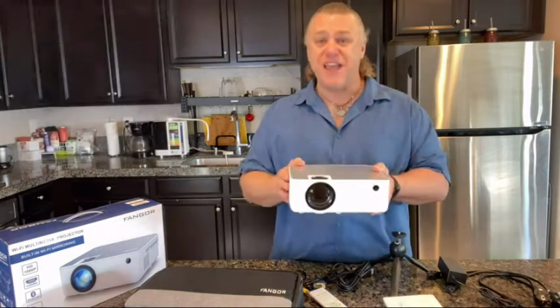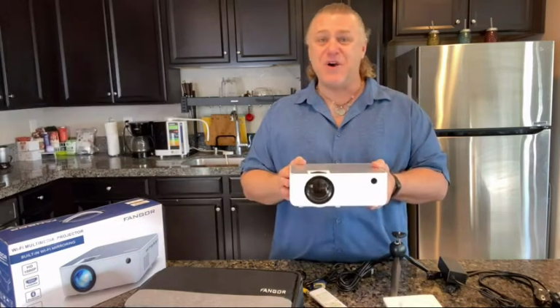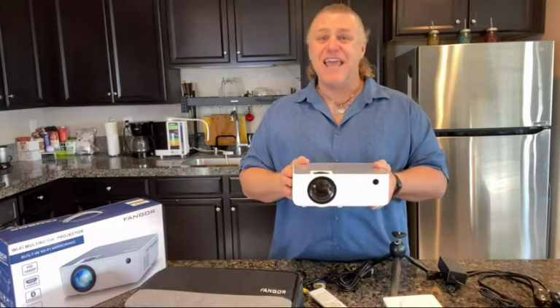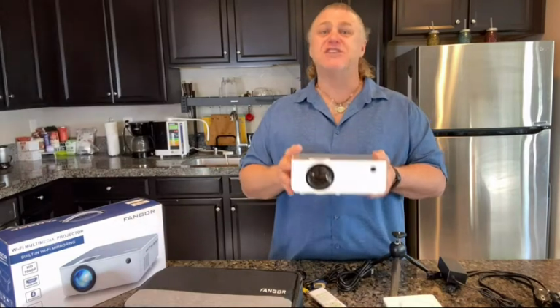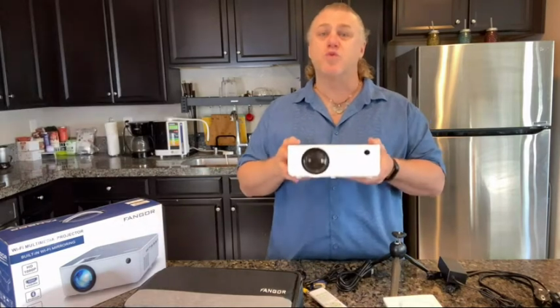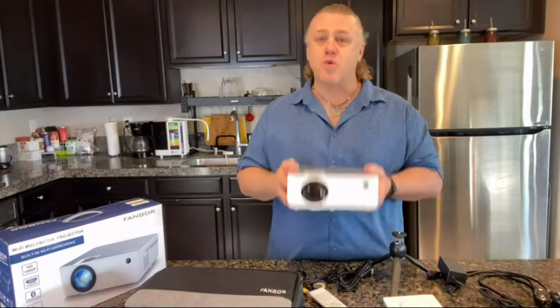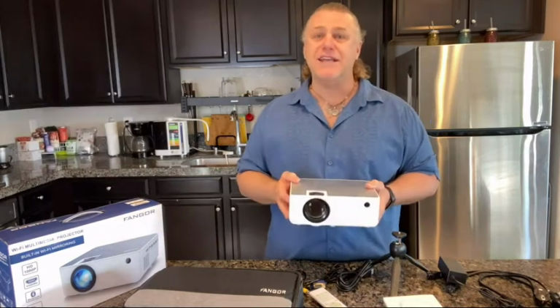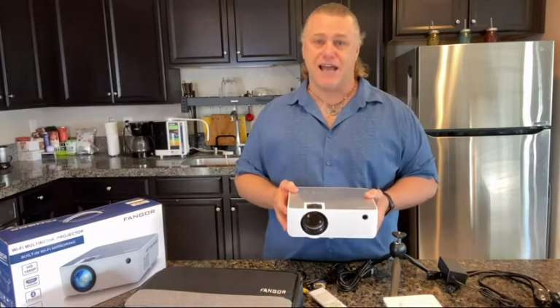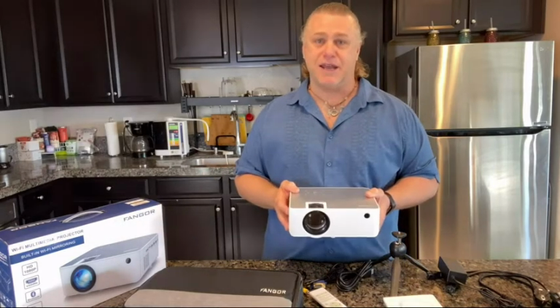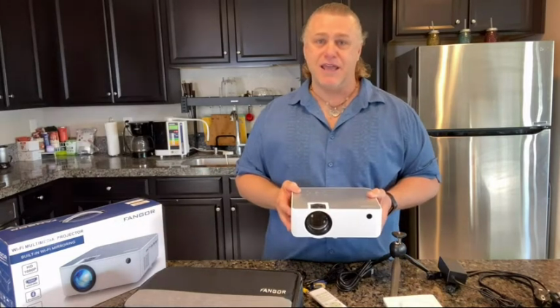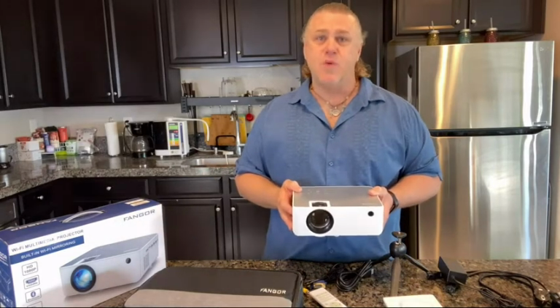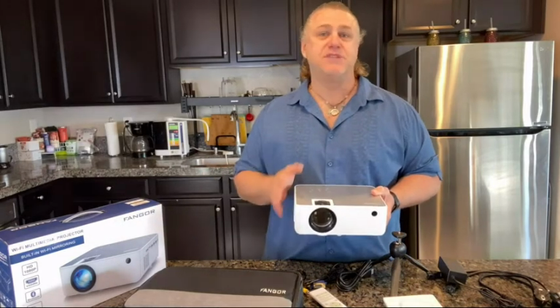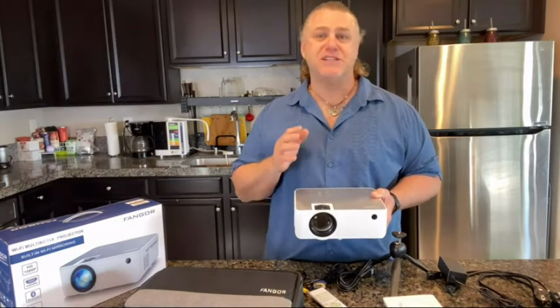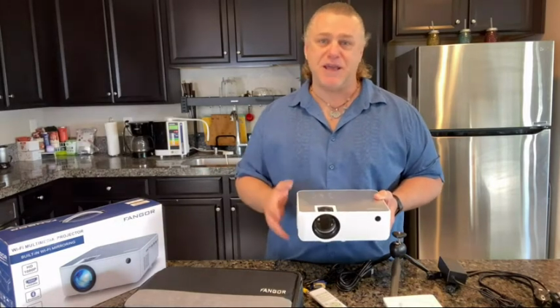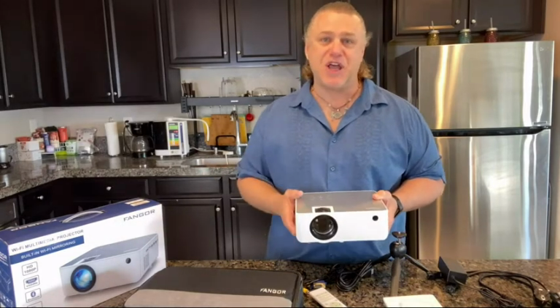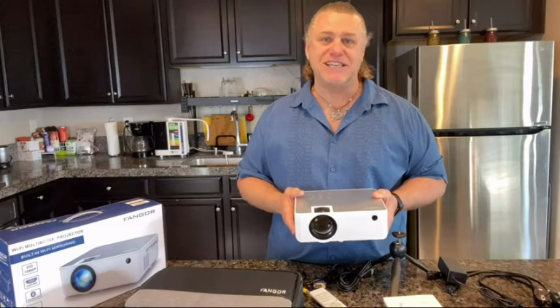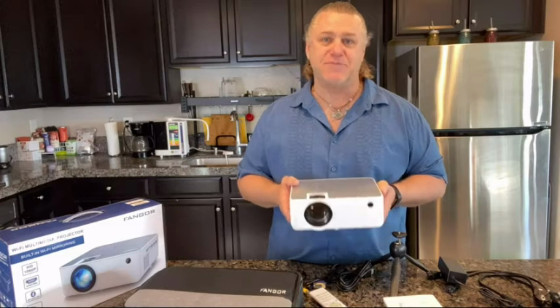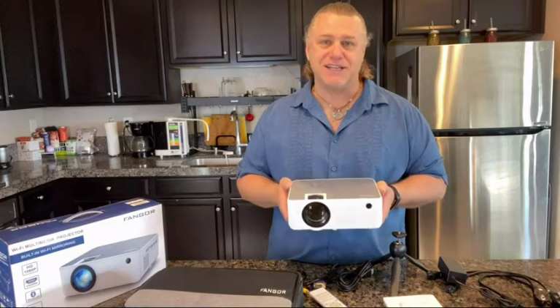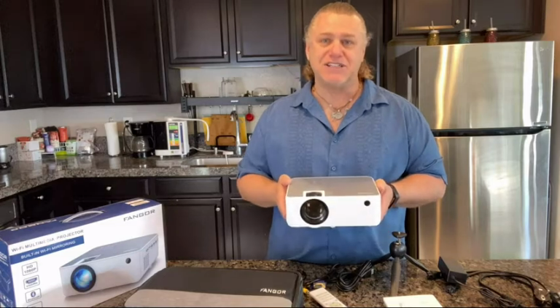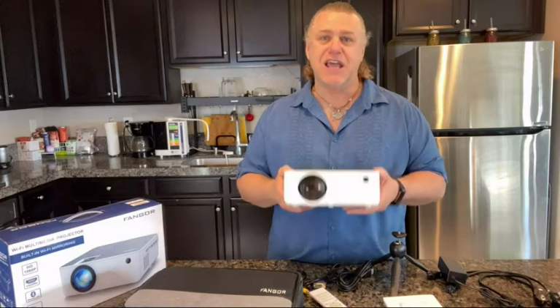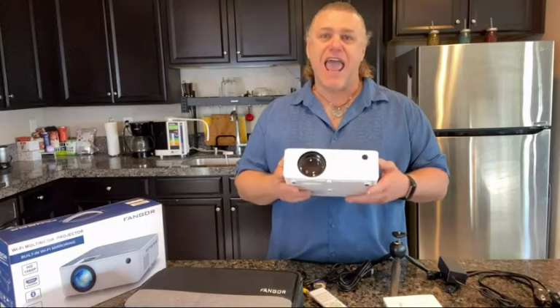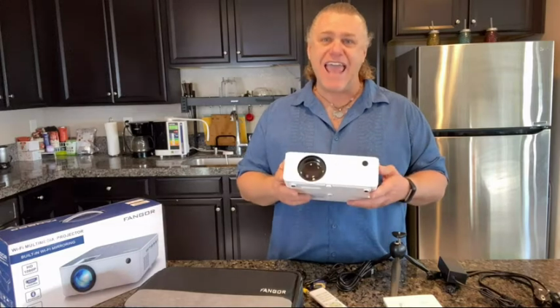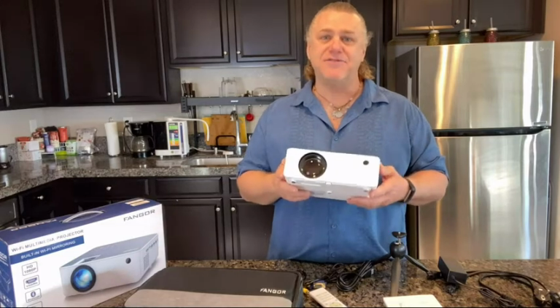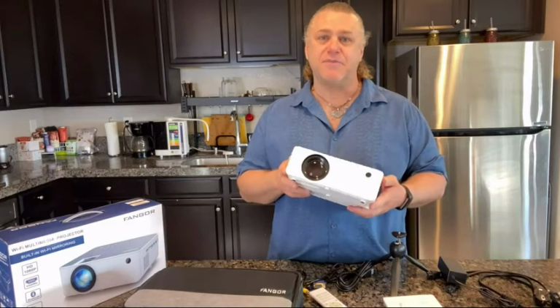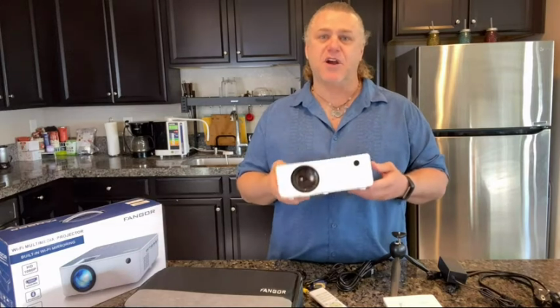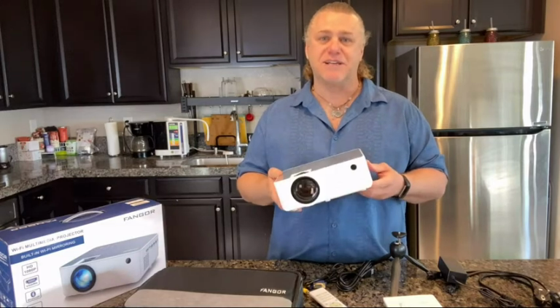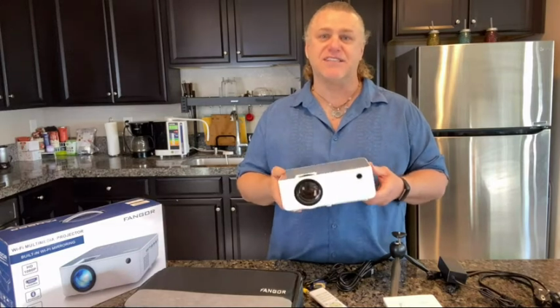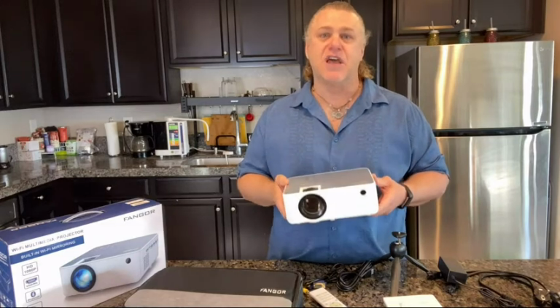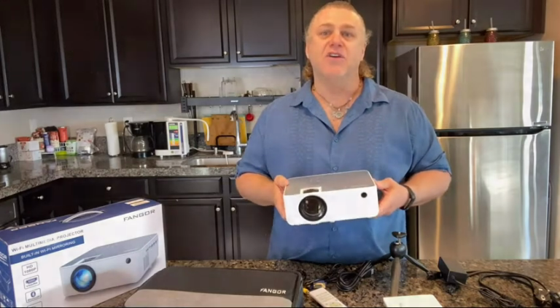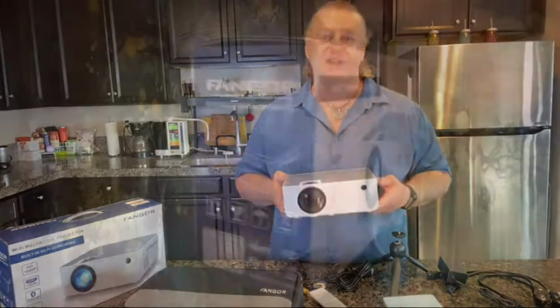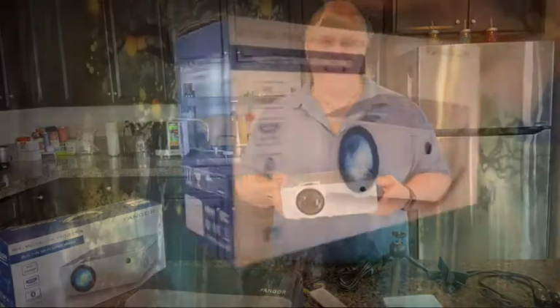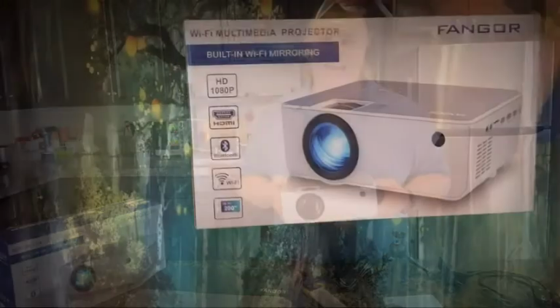Fangor is a great company which has been specializing in the production and development of the software of projectors for 10 years.